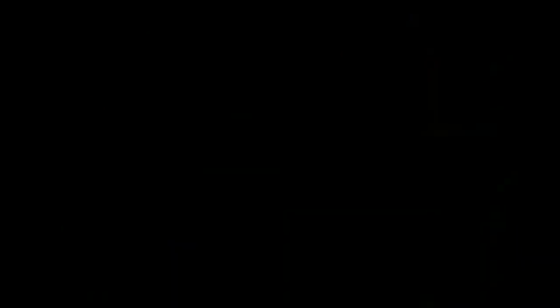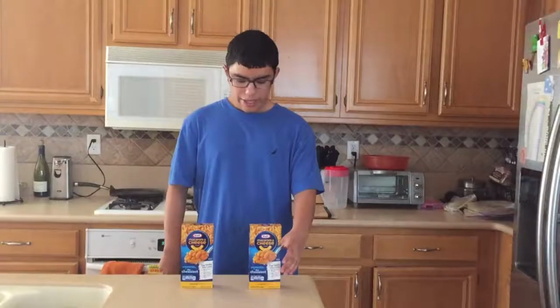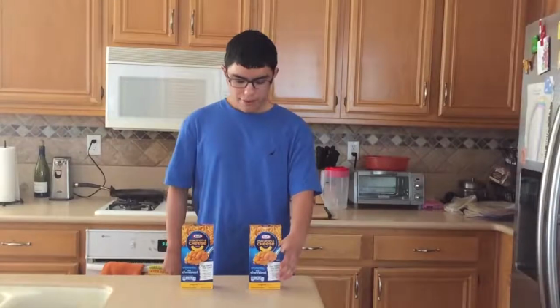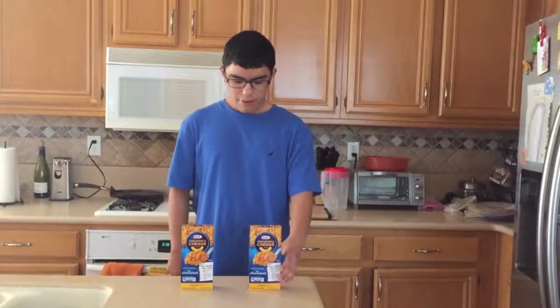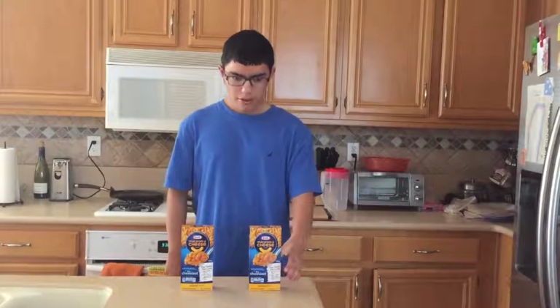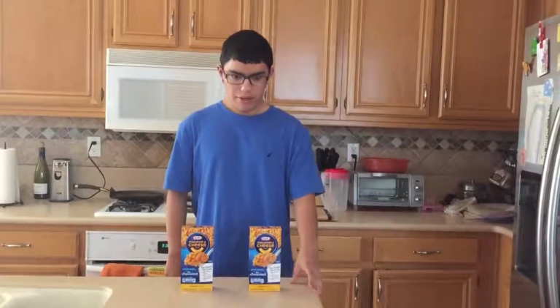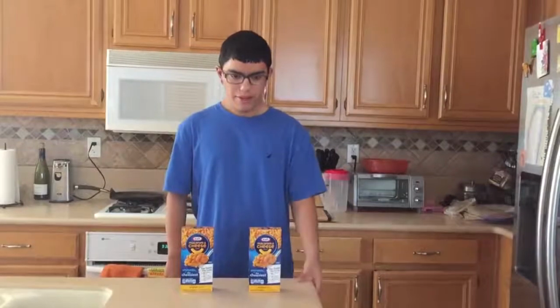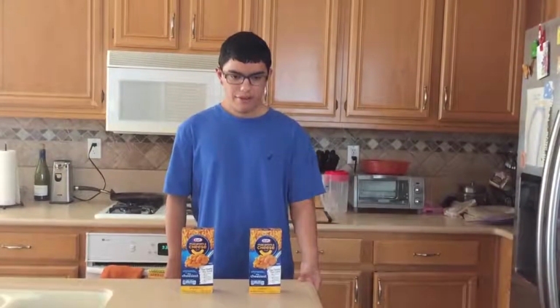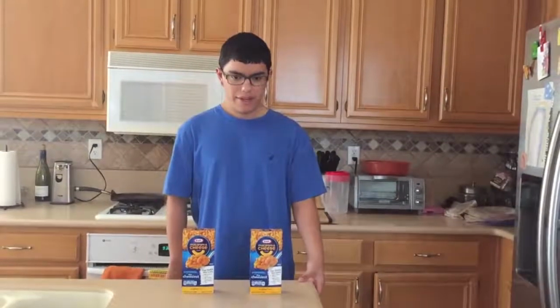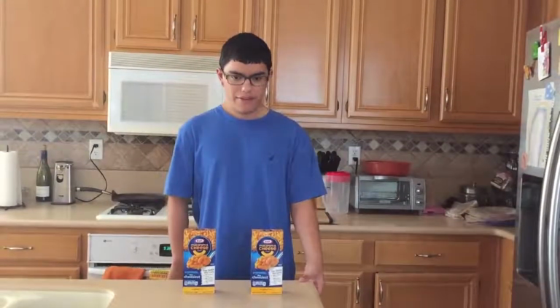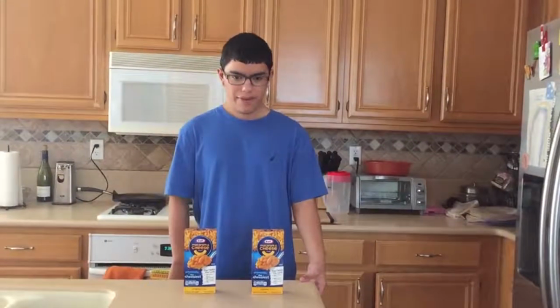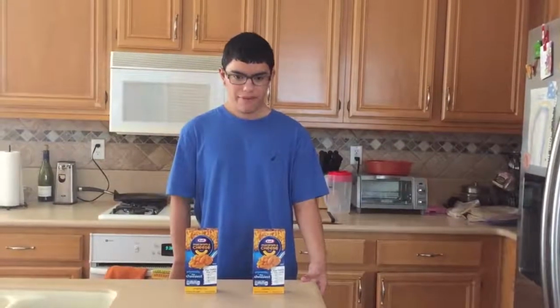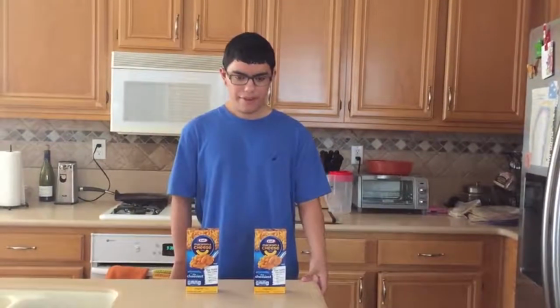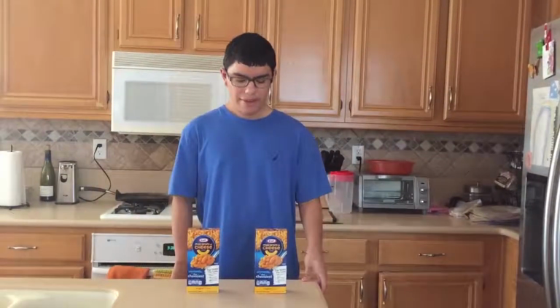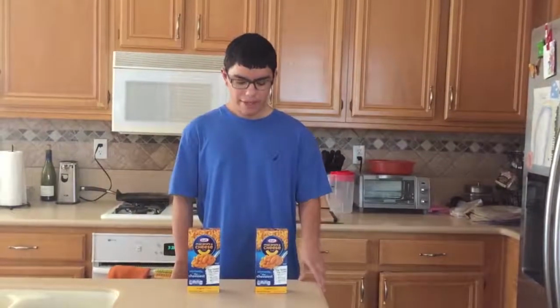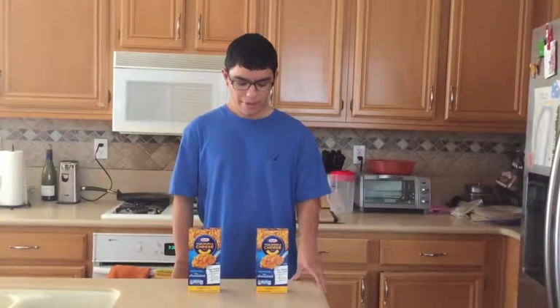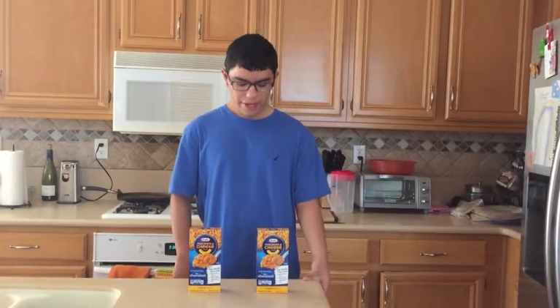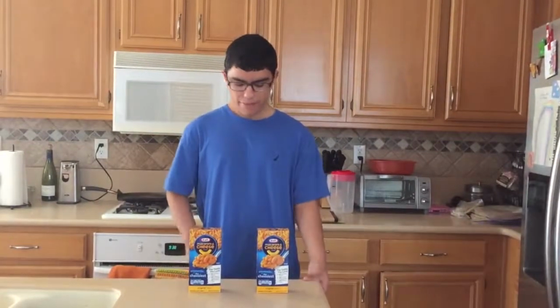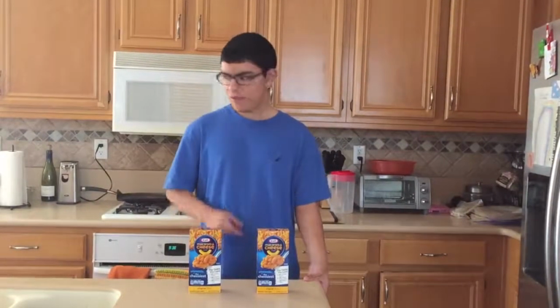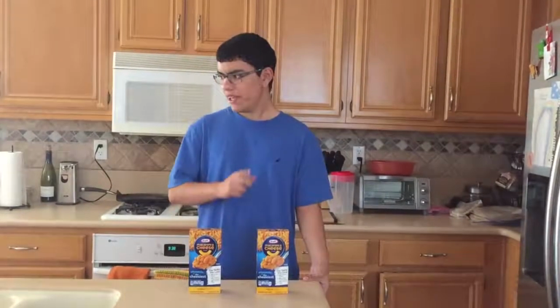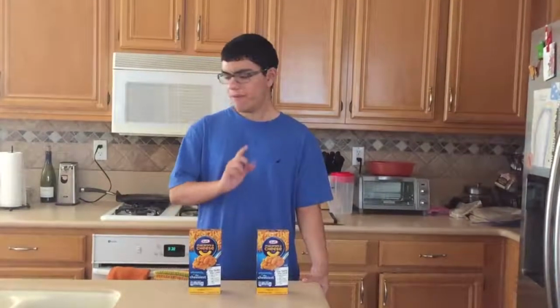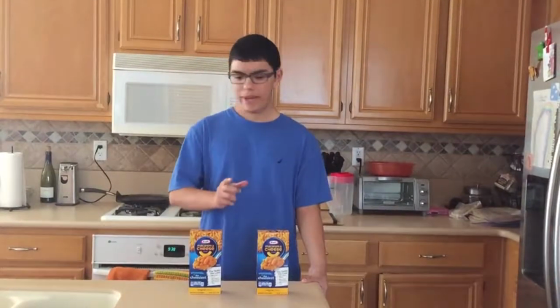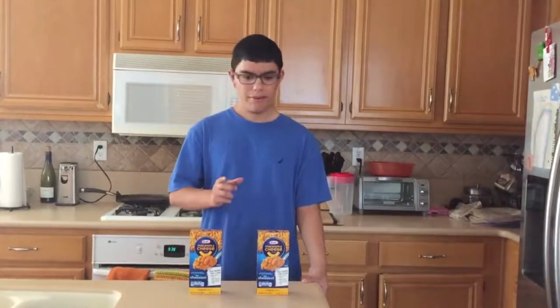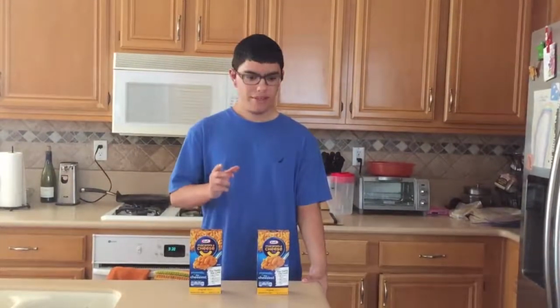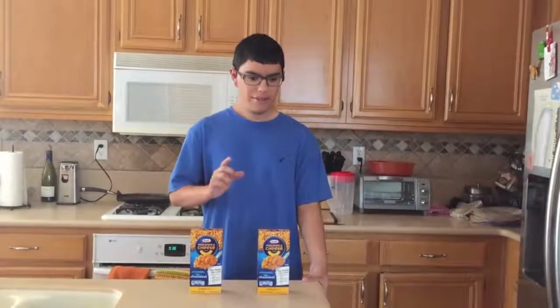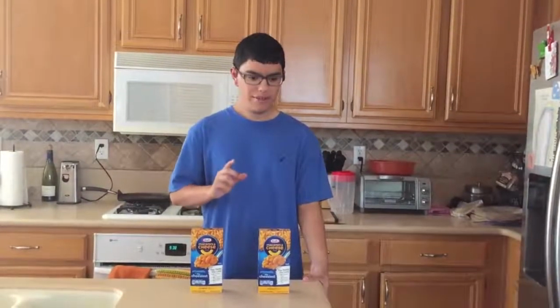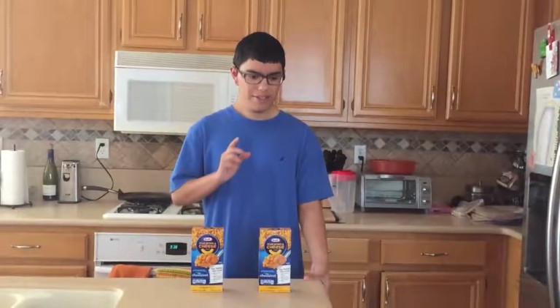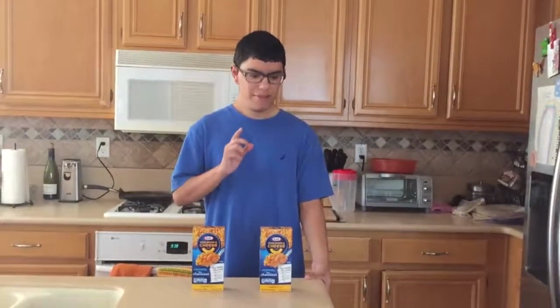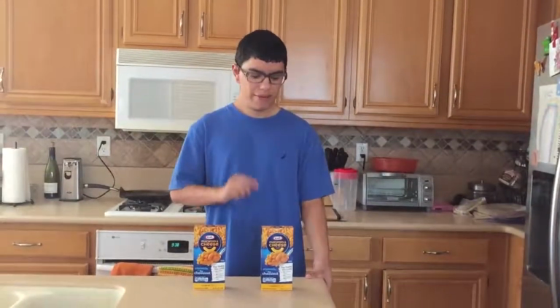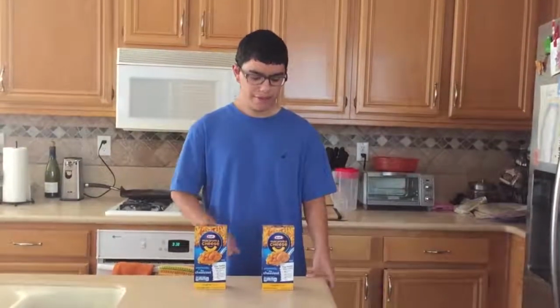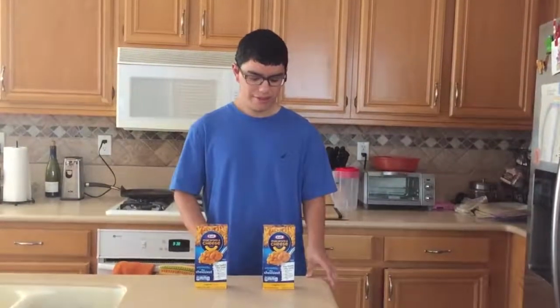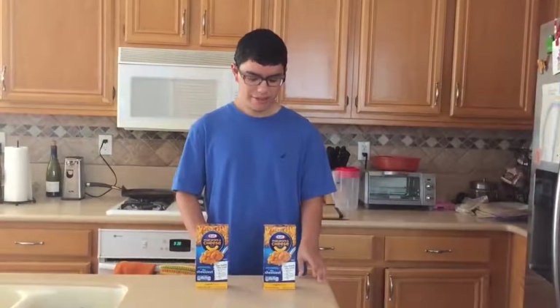Alright, hello, I'm Eero95 here, and today I'm going to be making macaroni — chili macaroni and cheese.